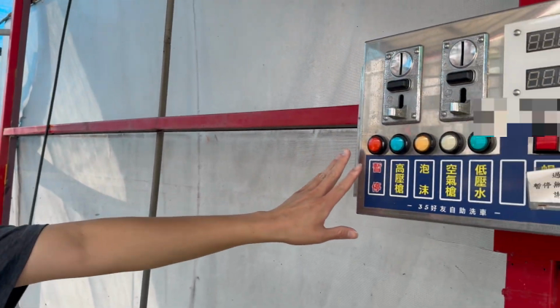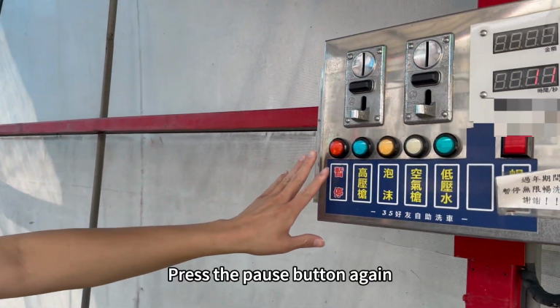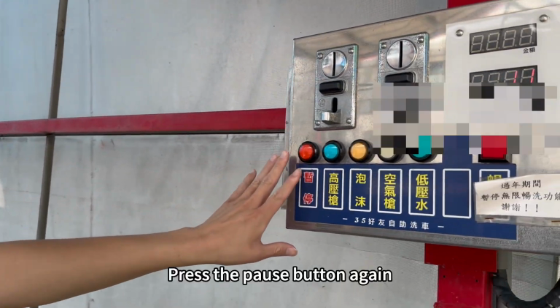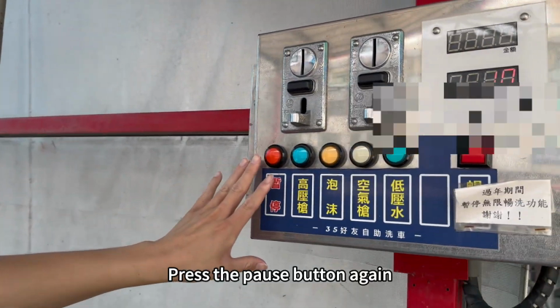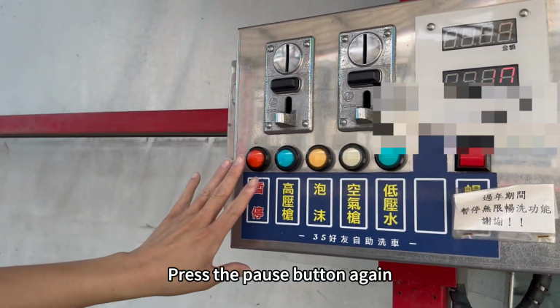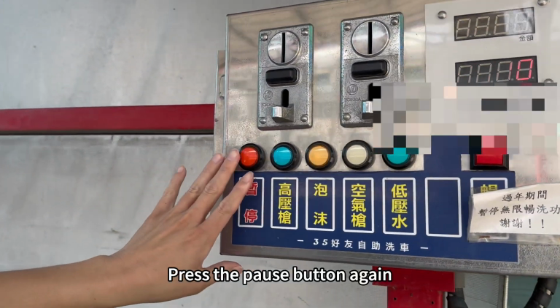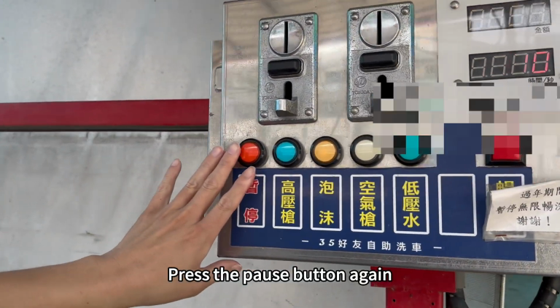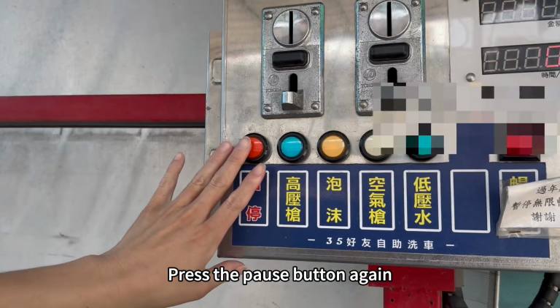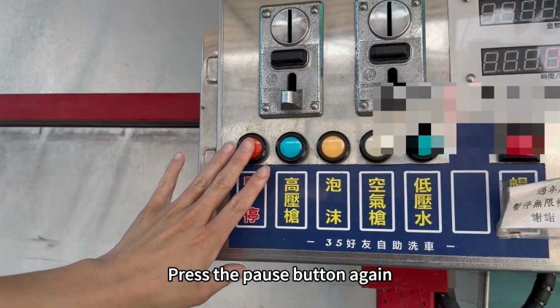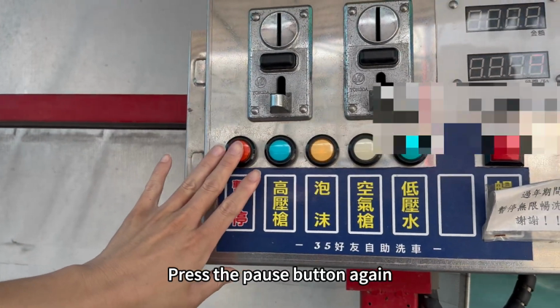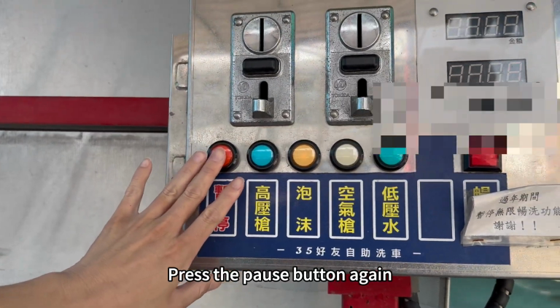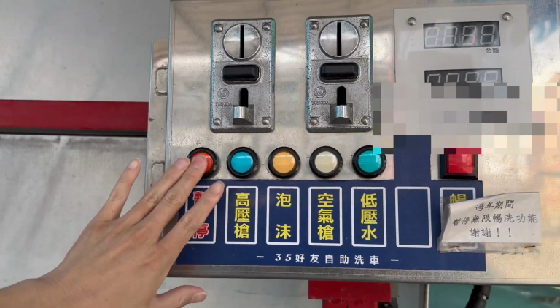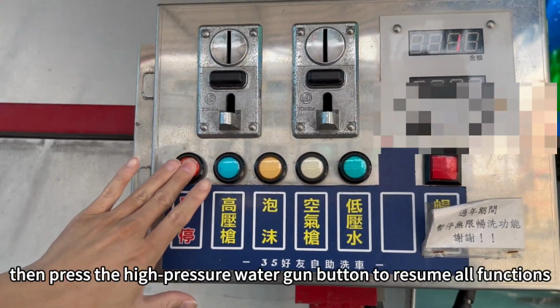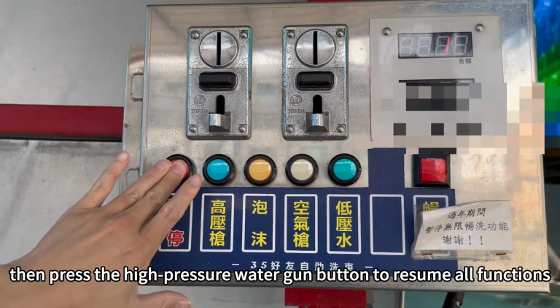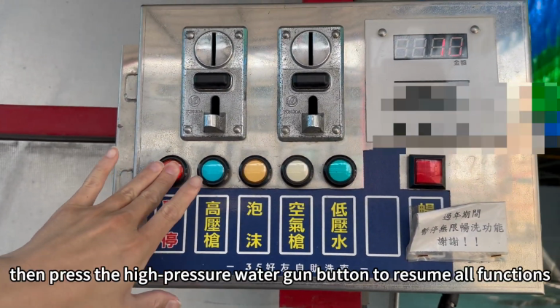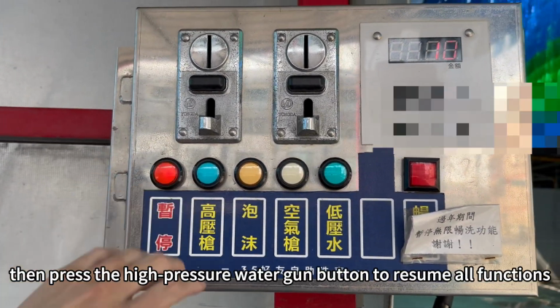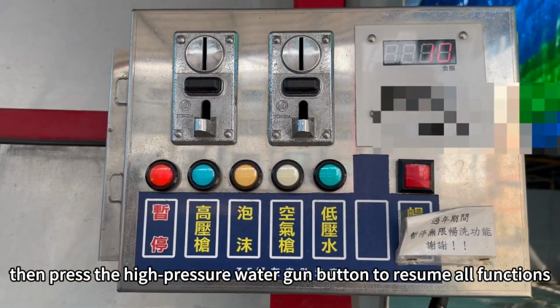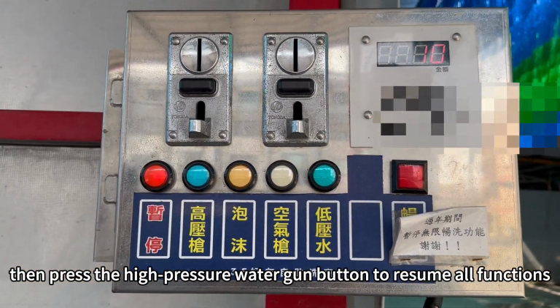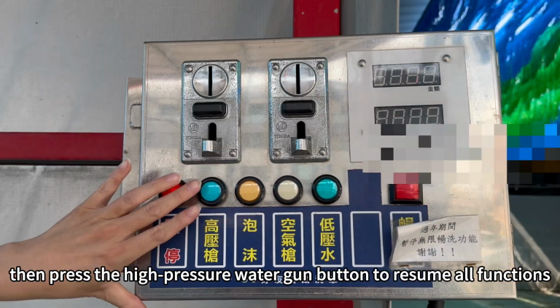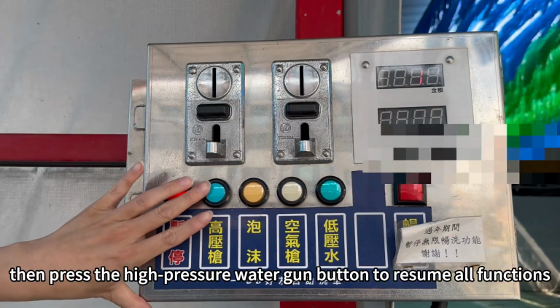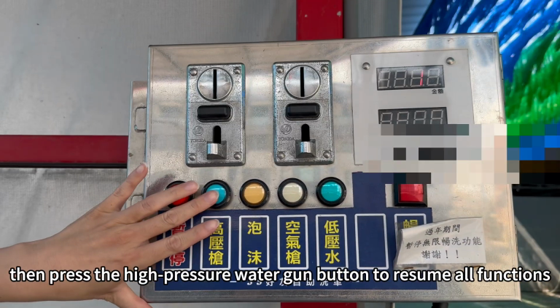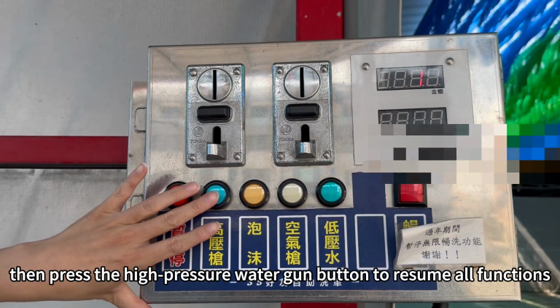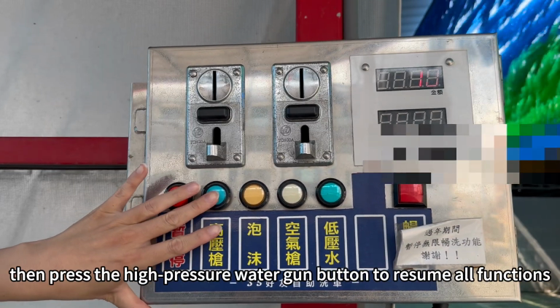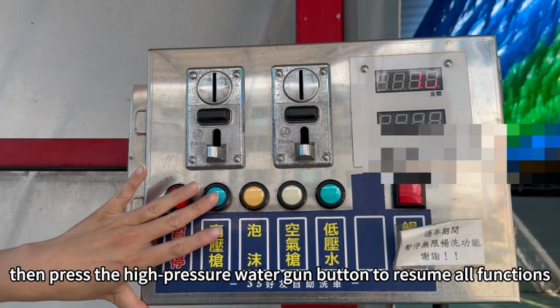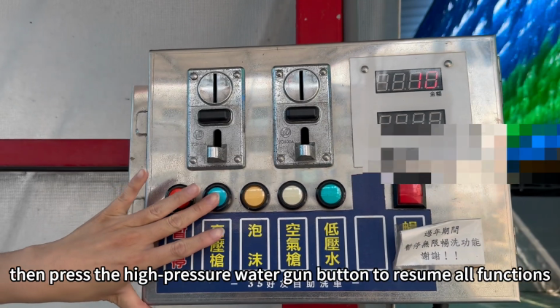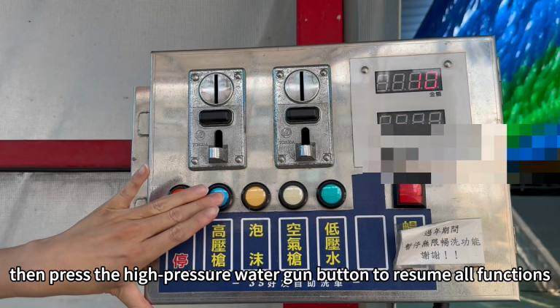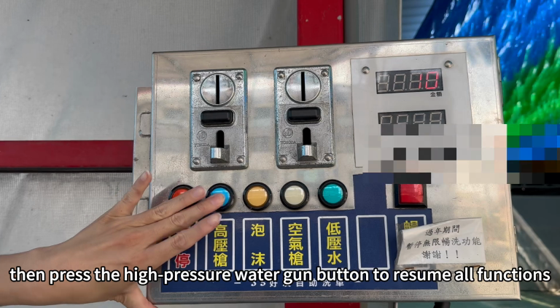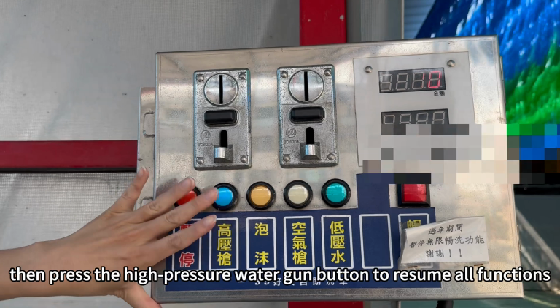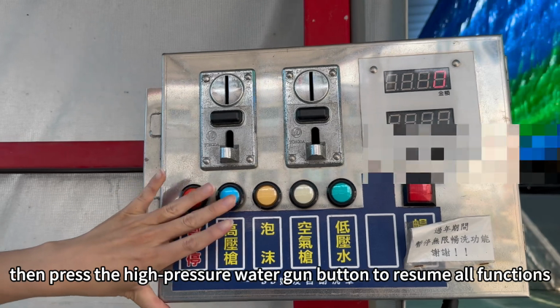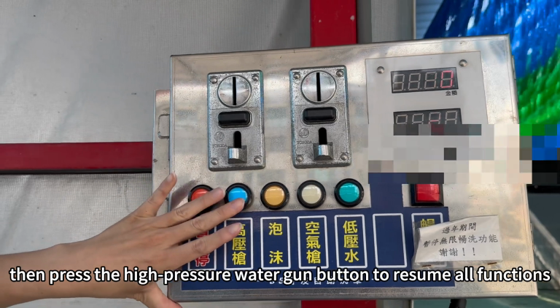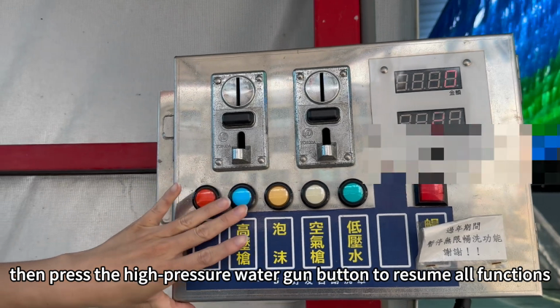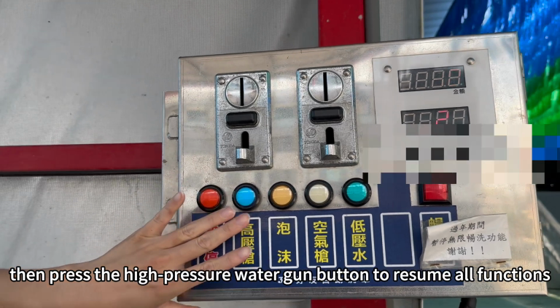Press the pause button again, then press the high-pressure water gun button to resume all functions.